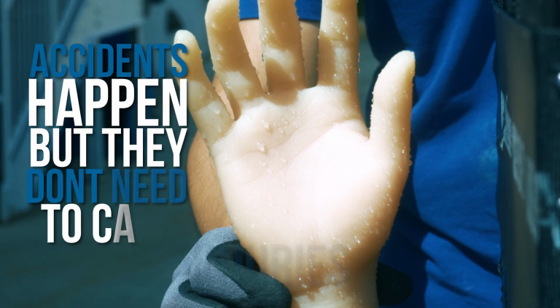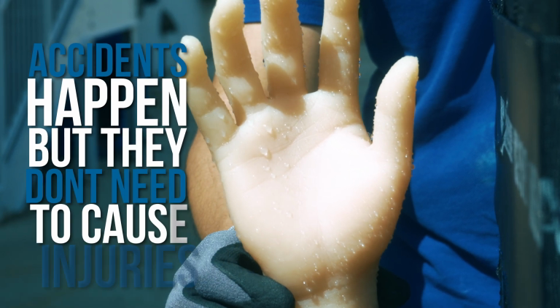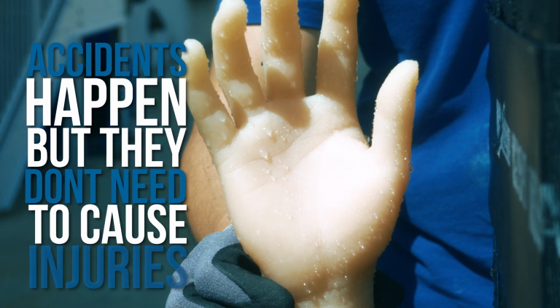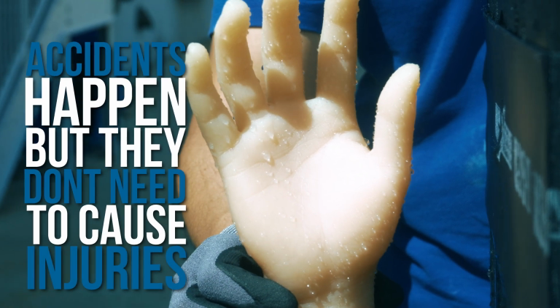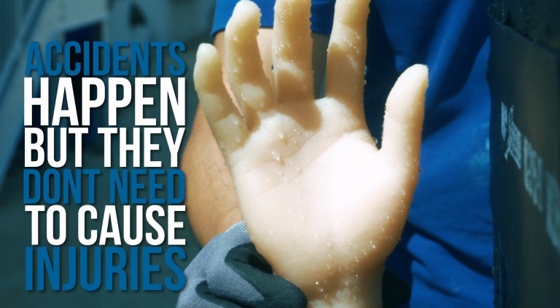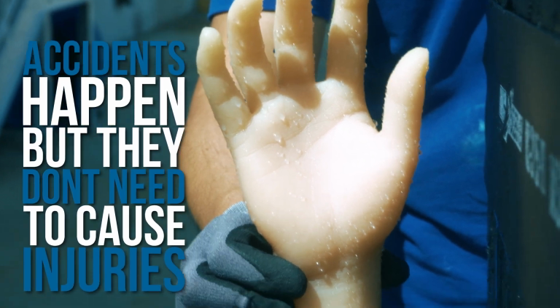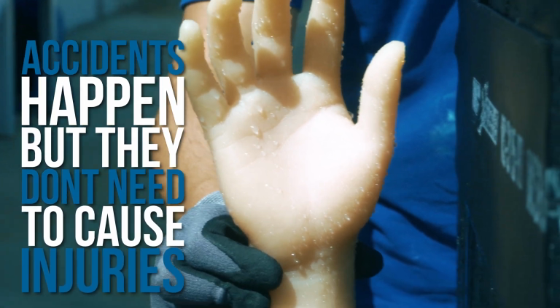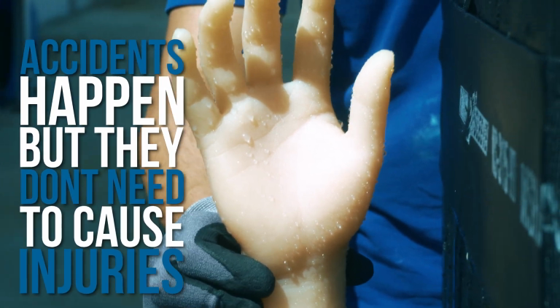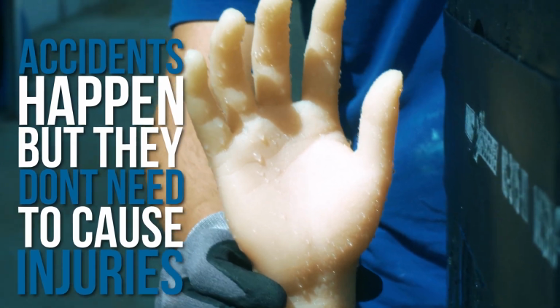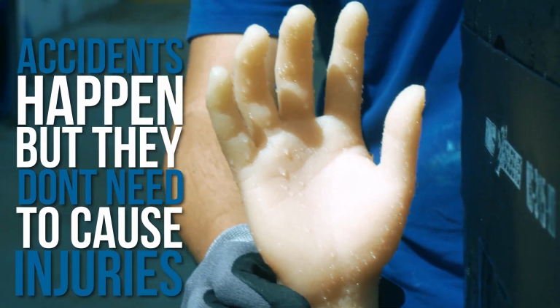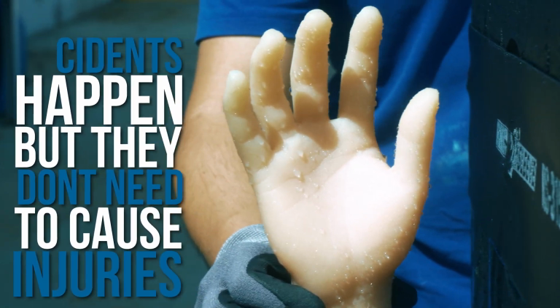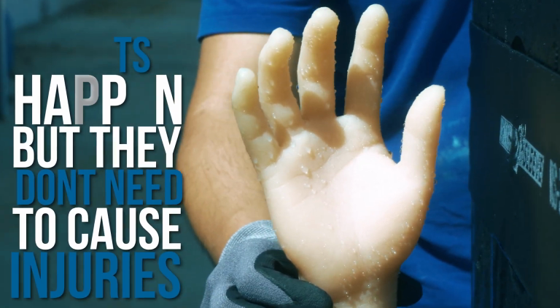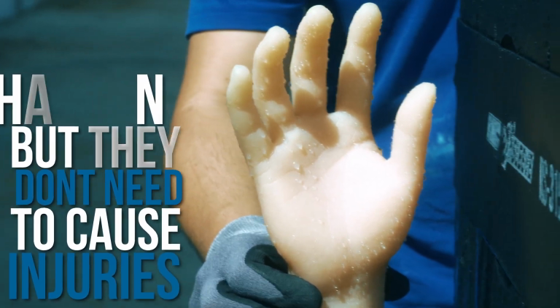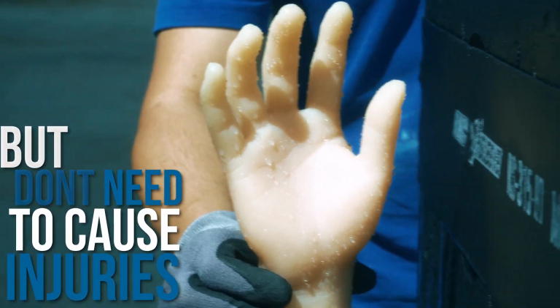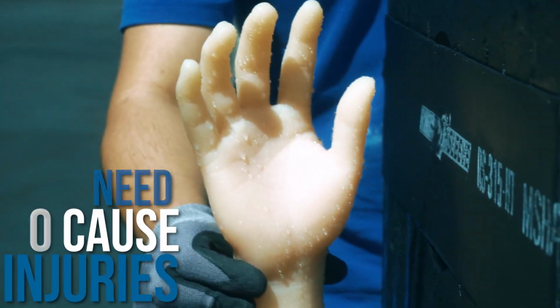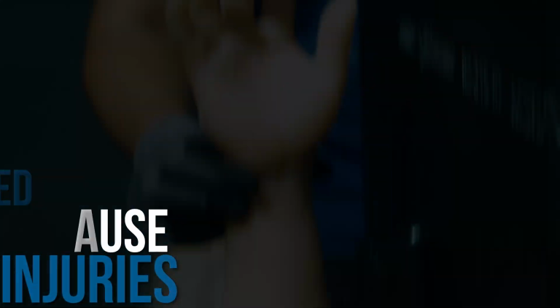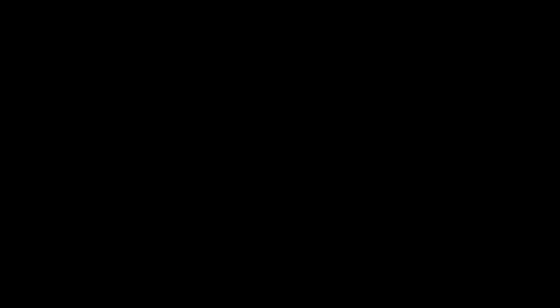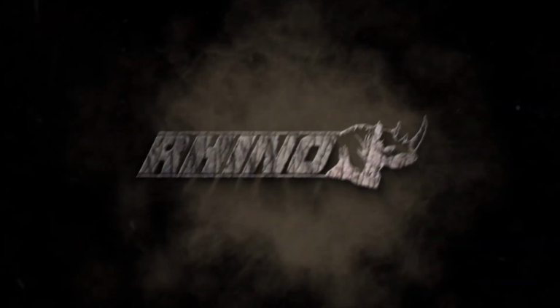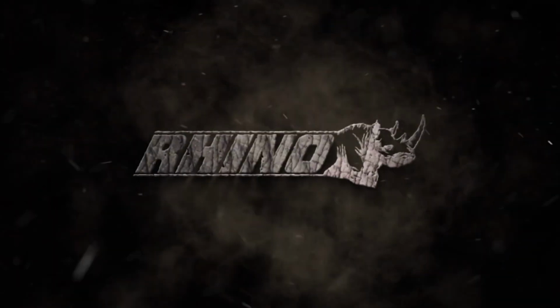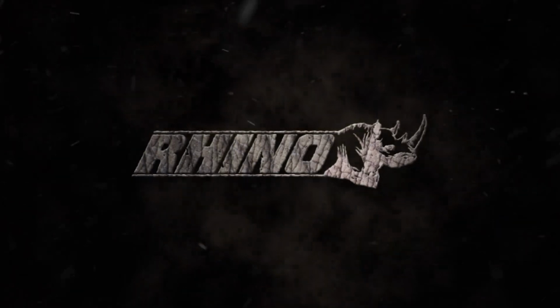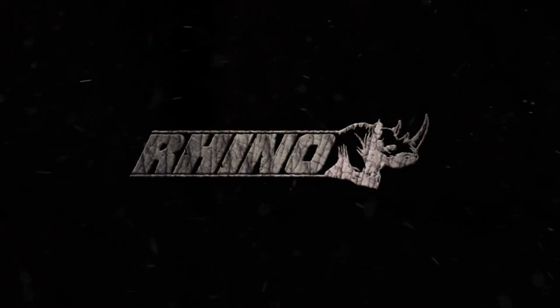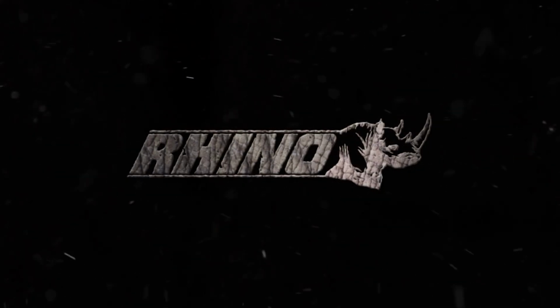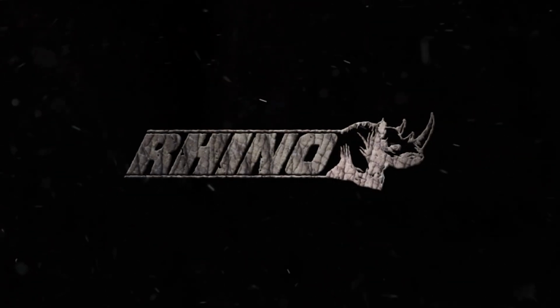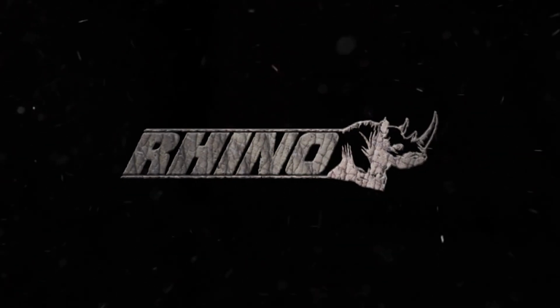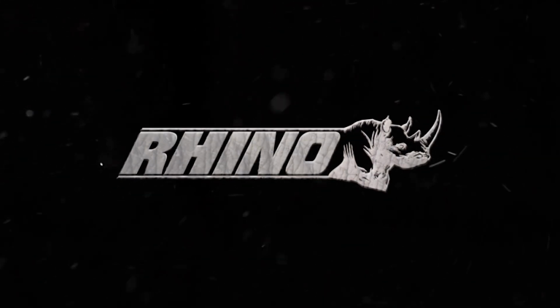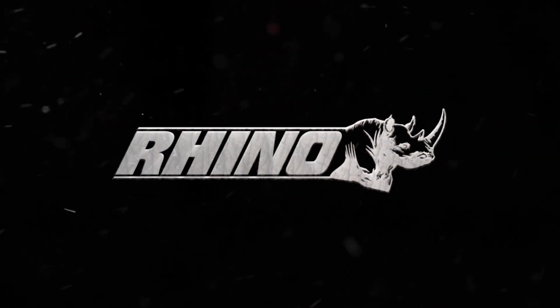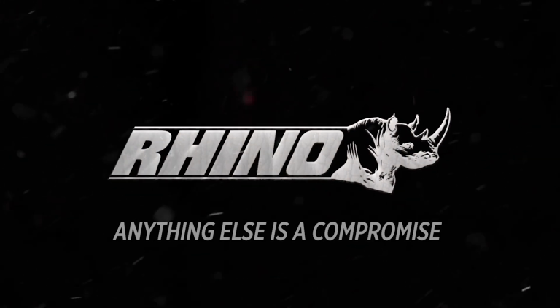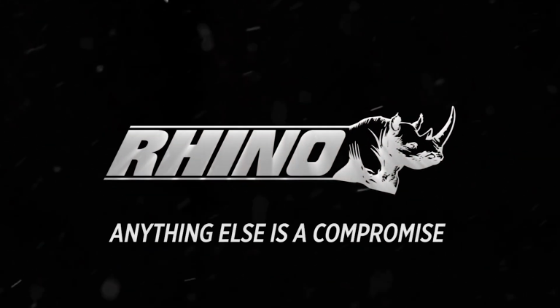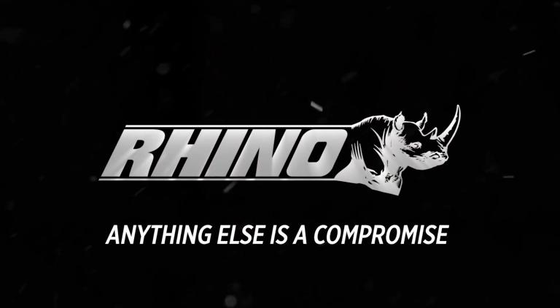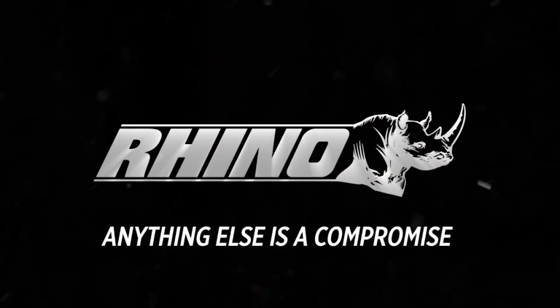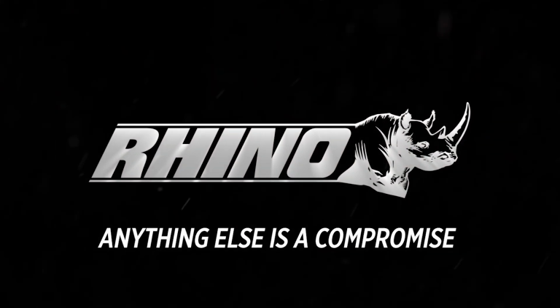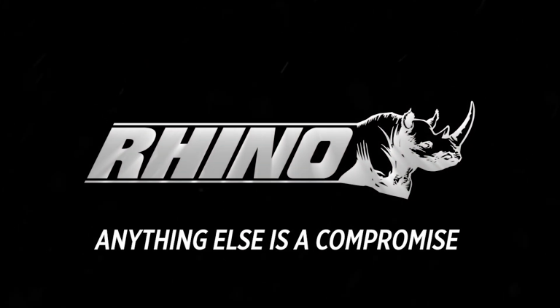Accidents happen, but they don't need to cause injuries. Rhino. Anything else is a compromise.